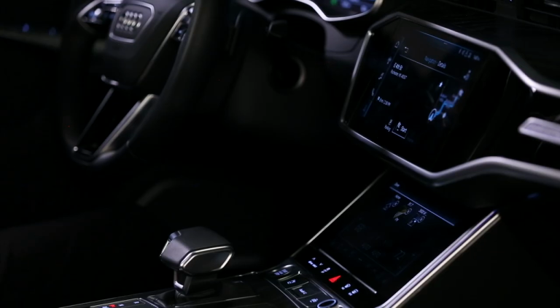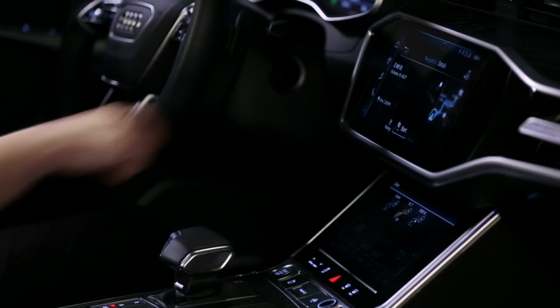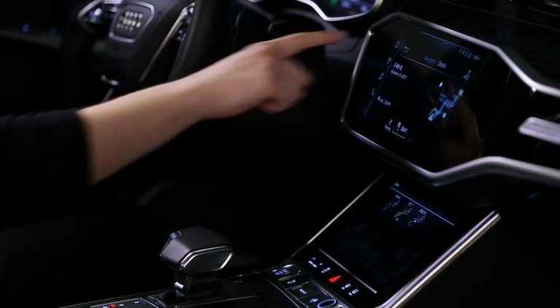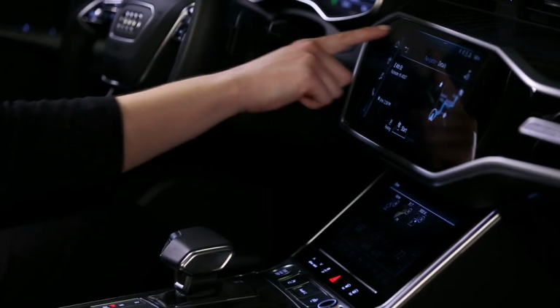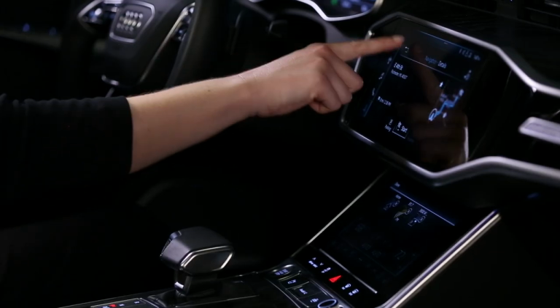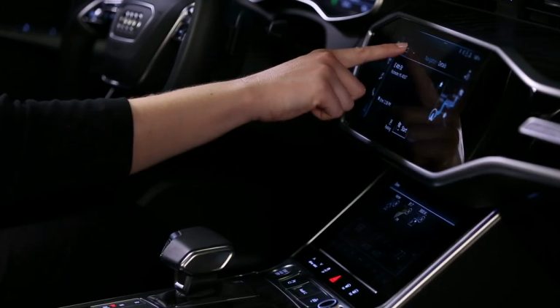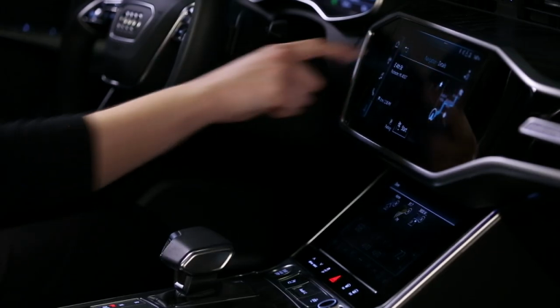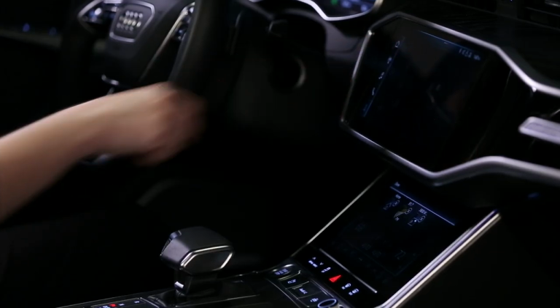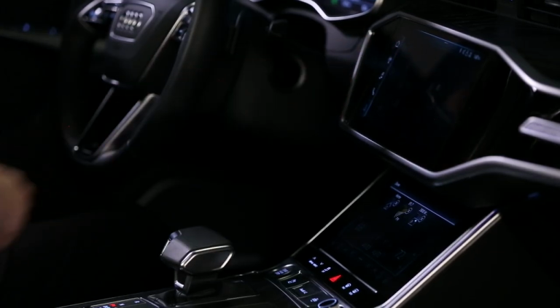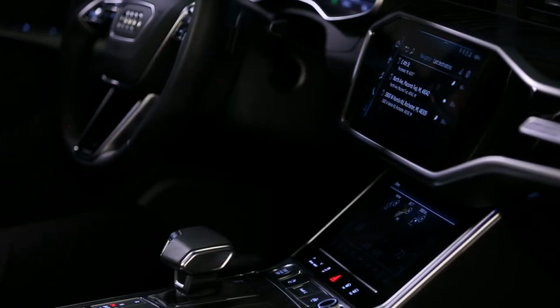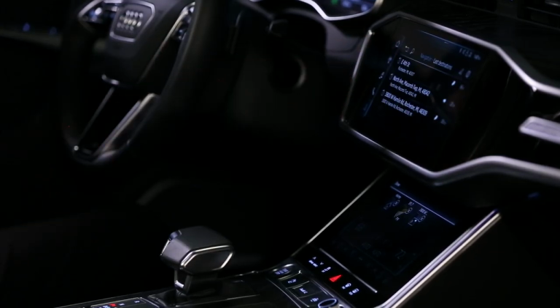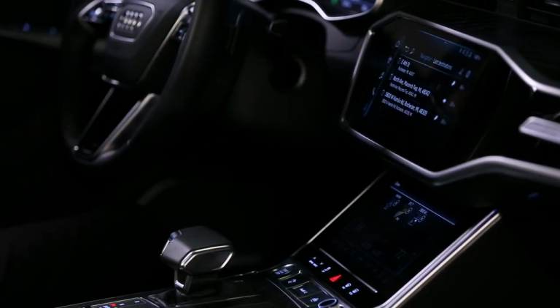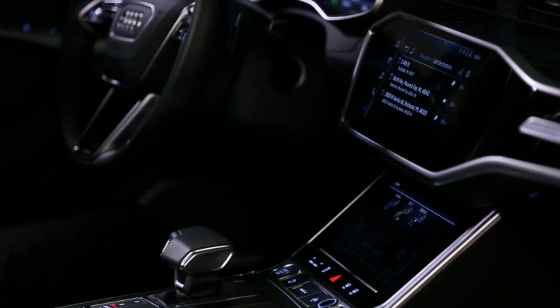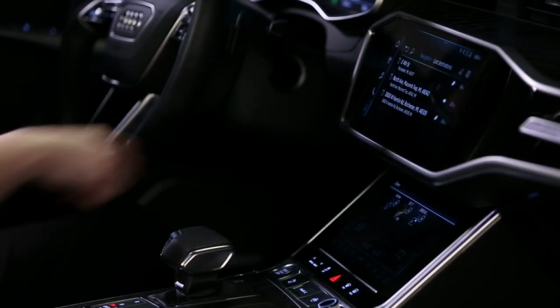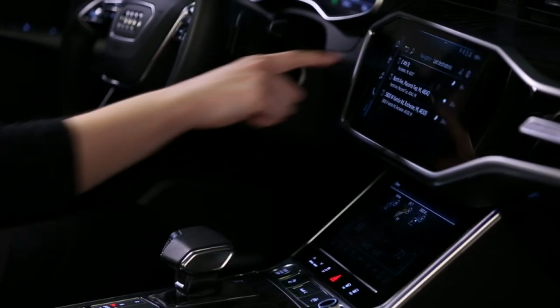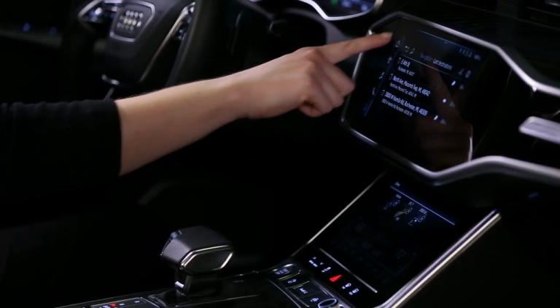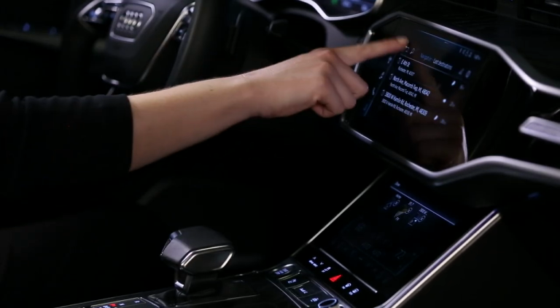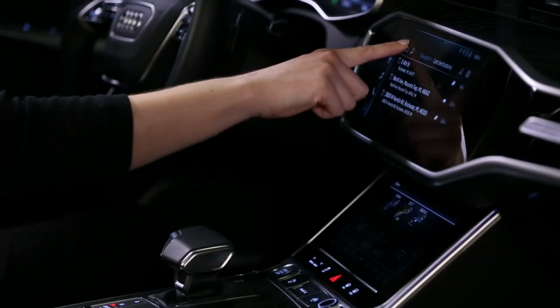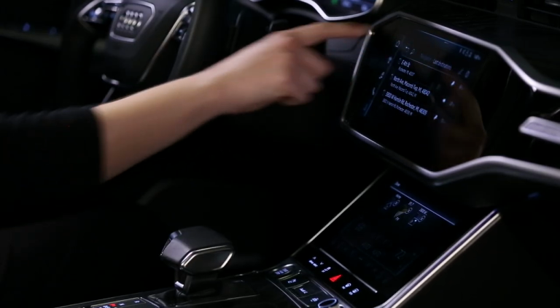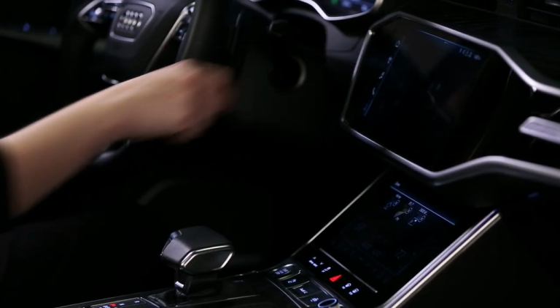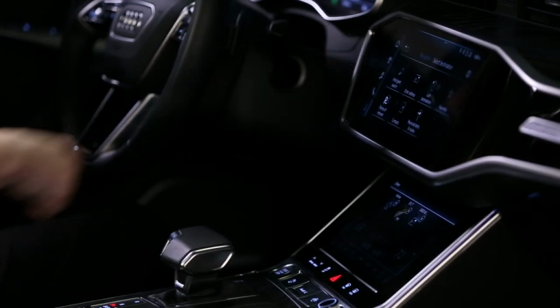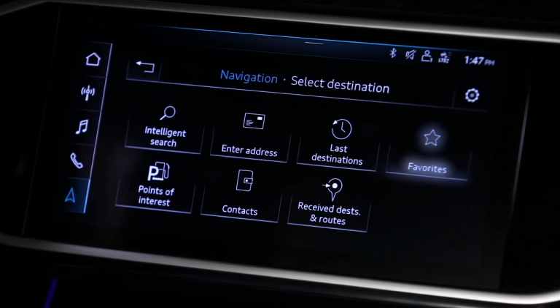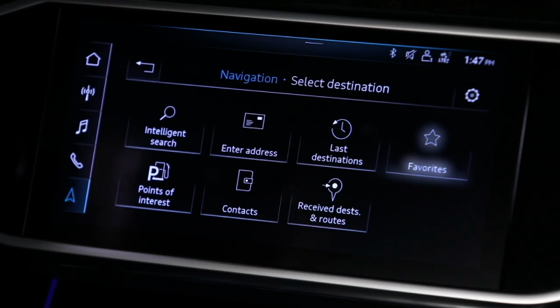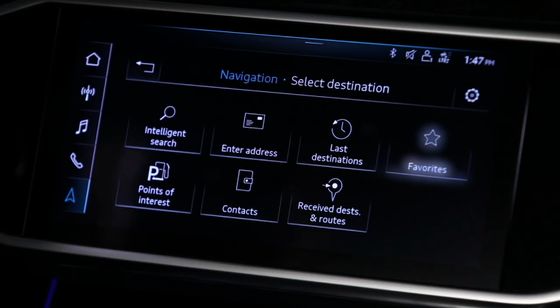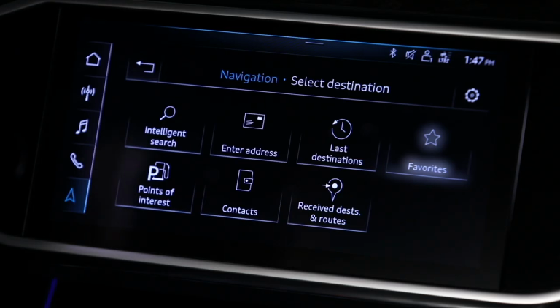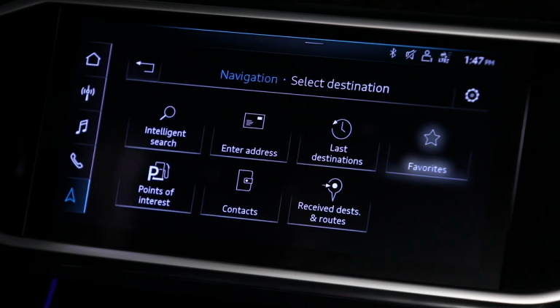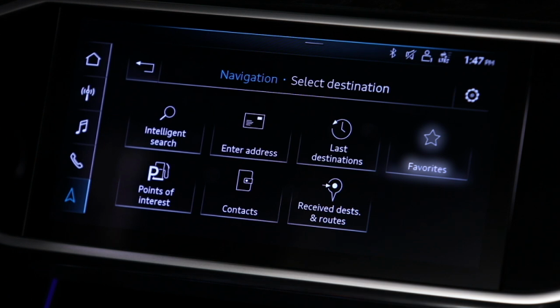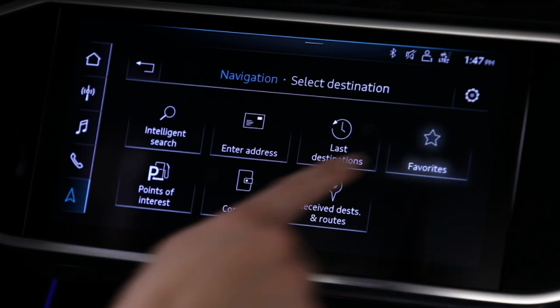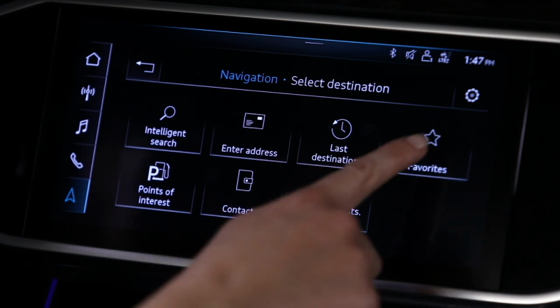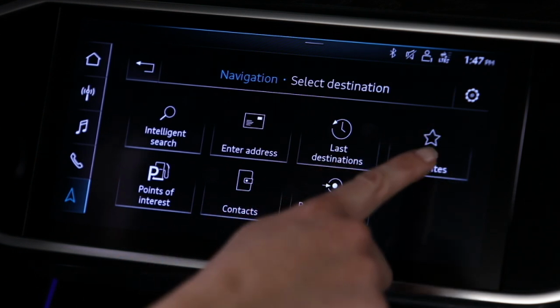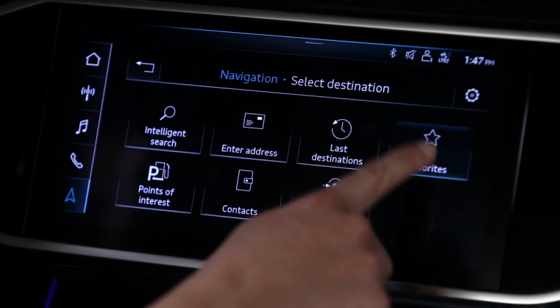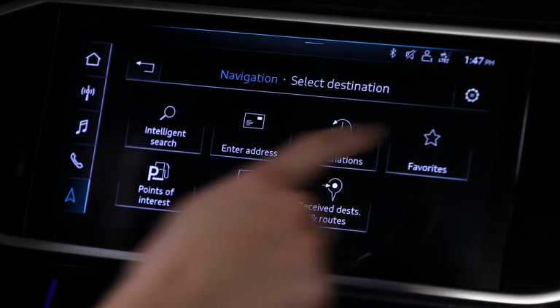In navigation, favorites are stored in the submenu. Select Favorites to view all saved items.